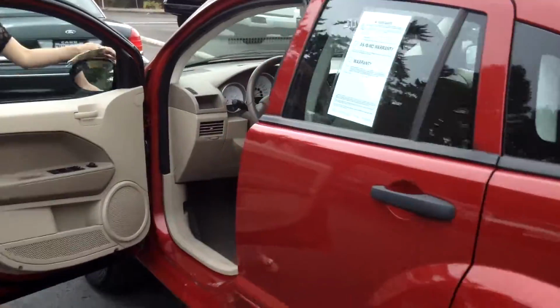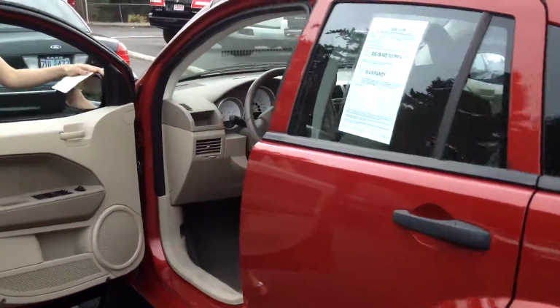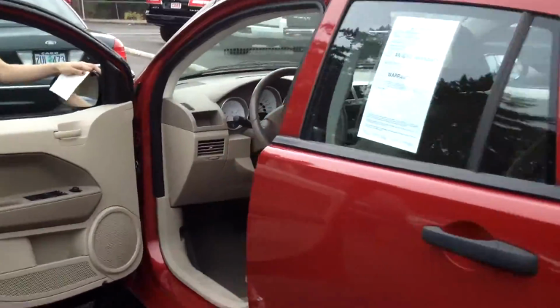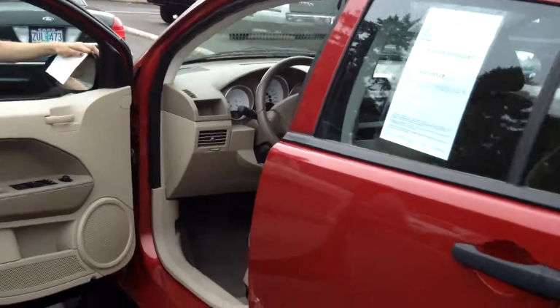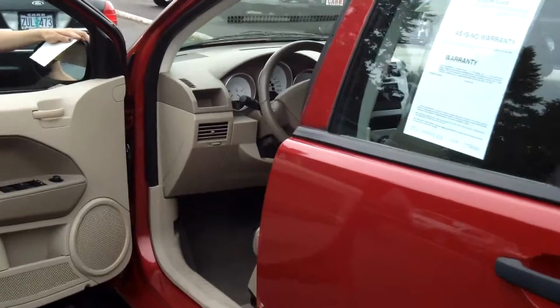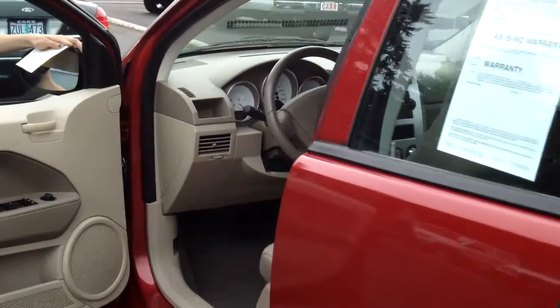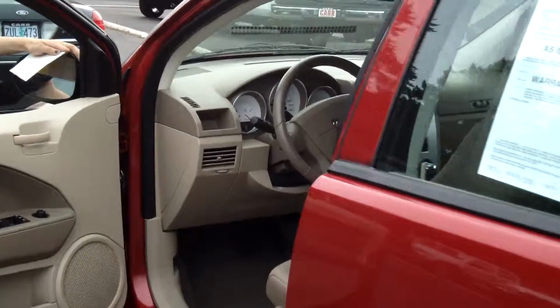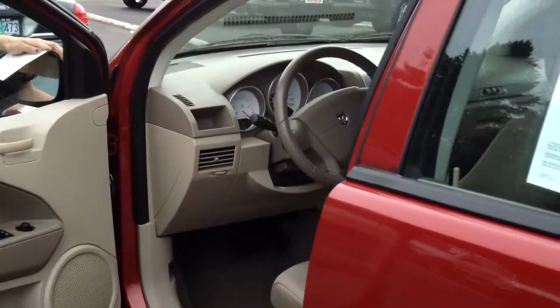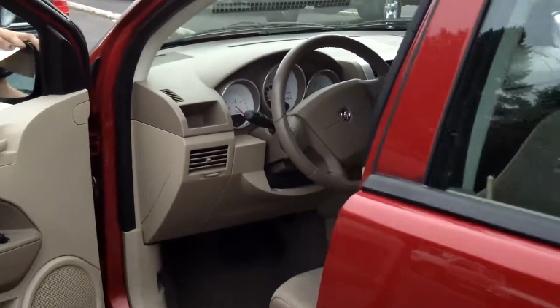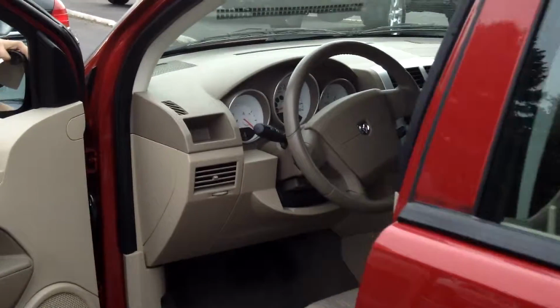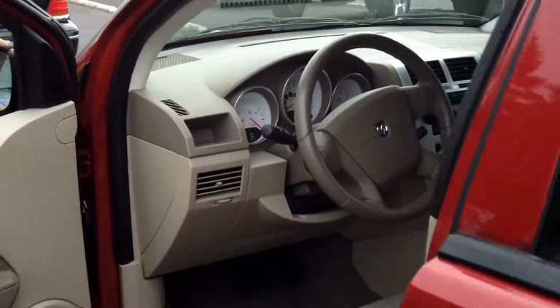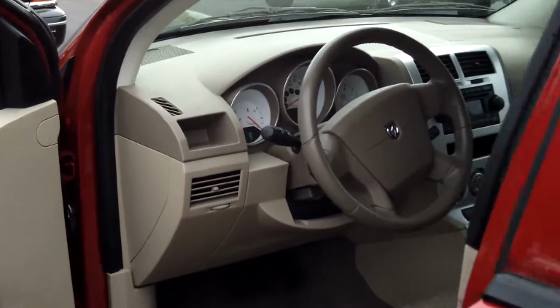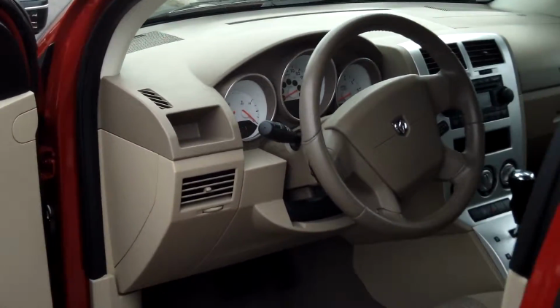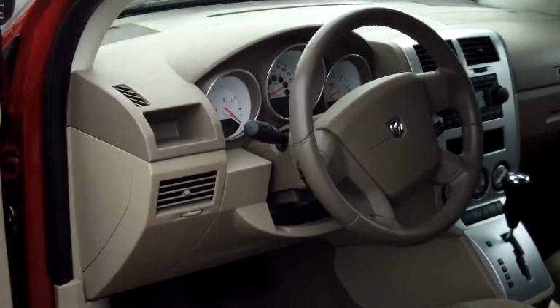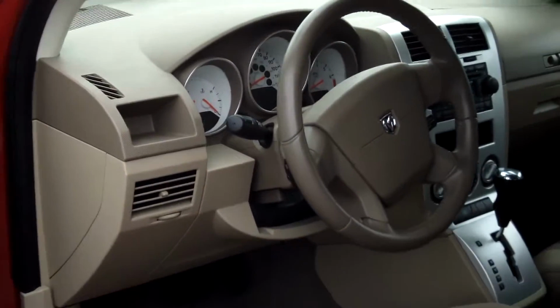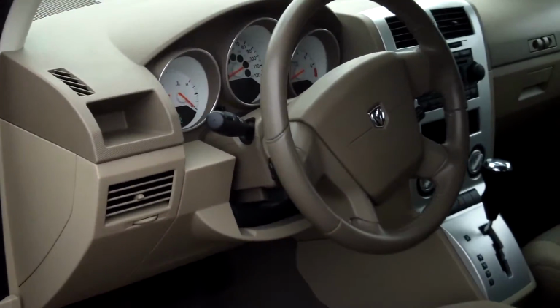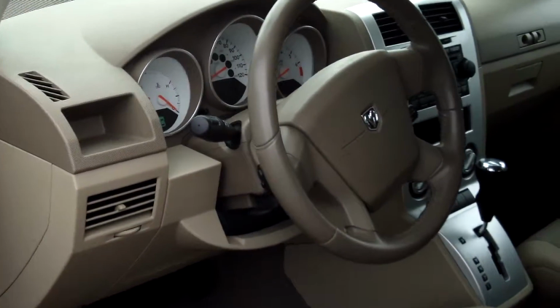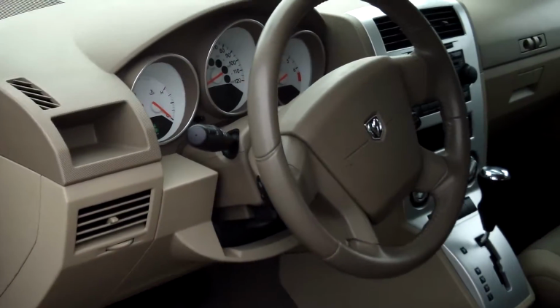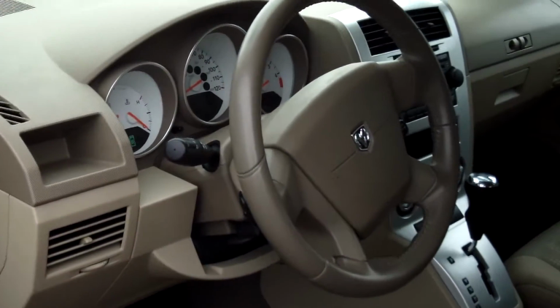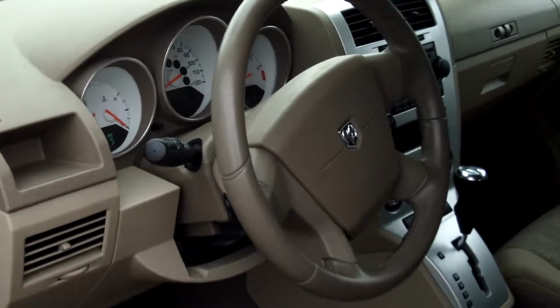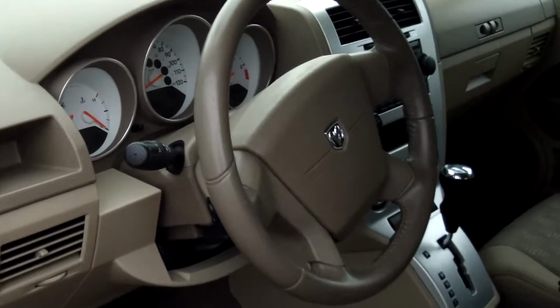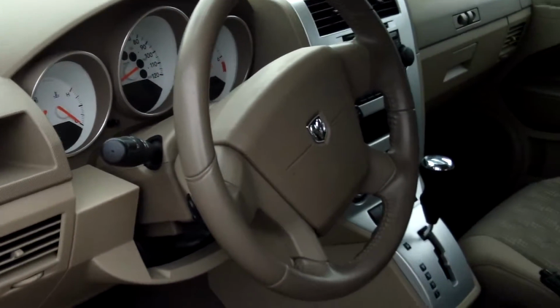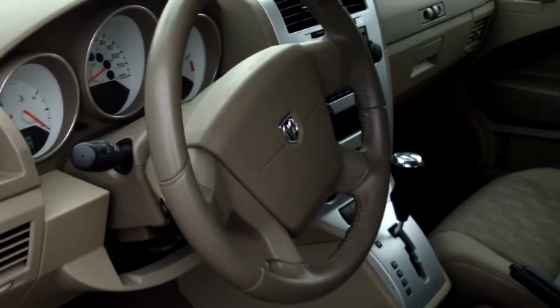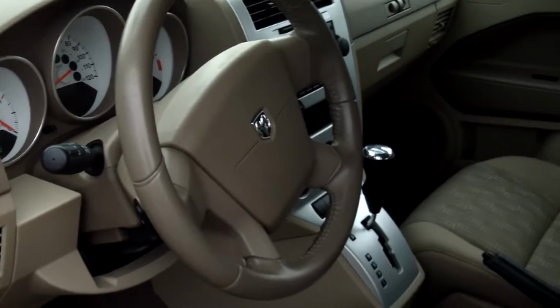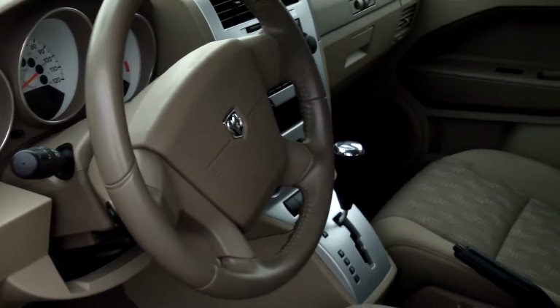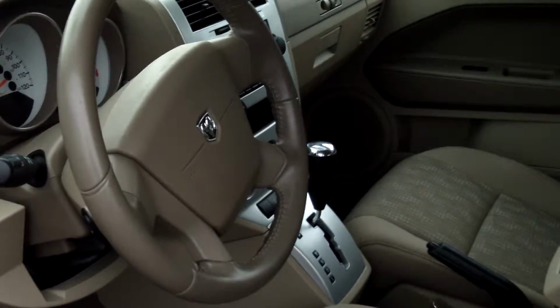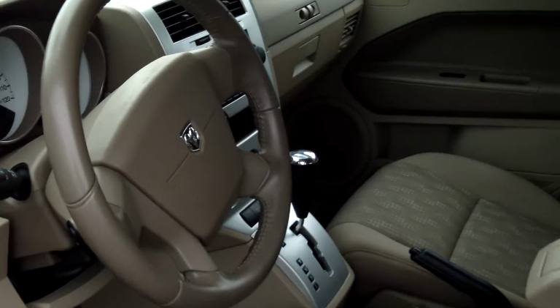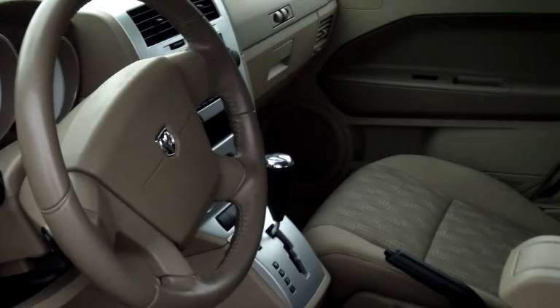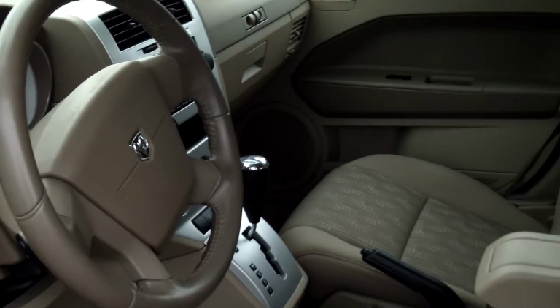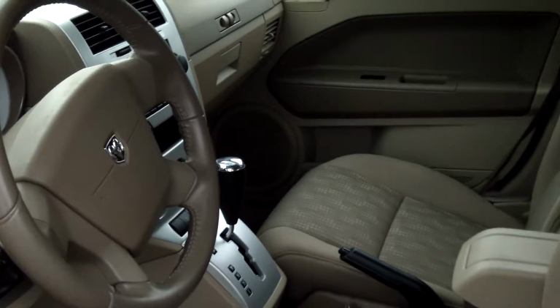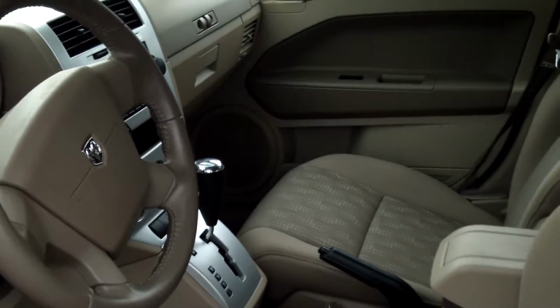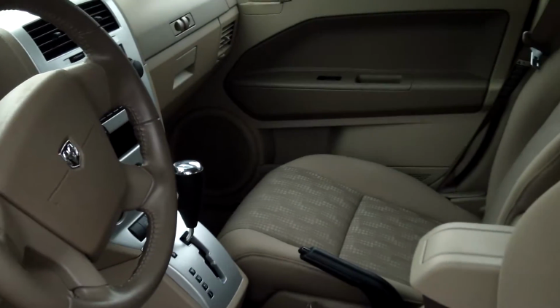CD player, power door locks, power windows, and also cruise control.